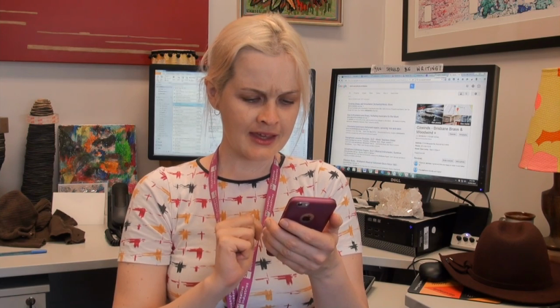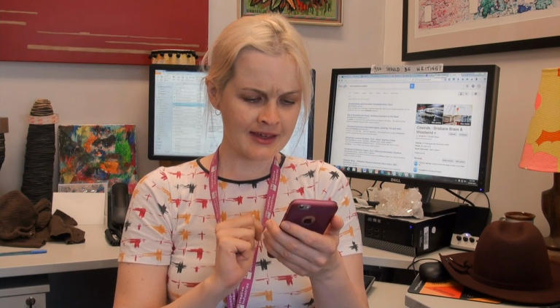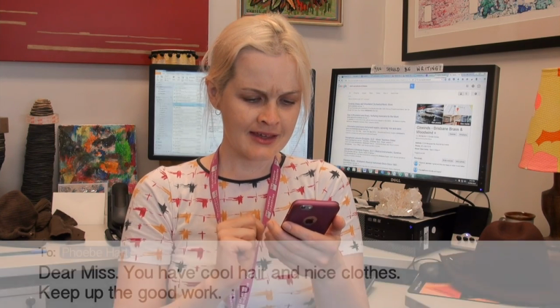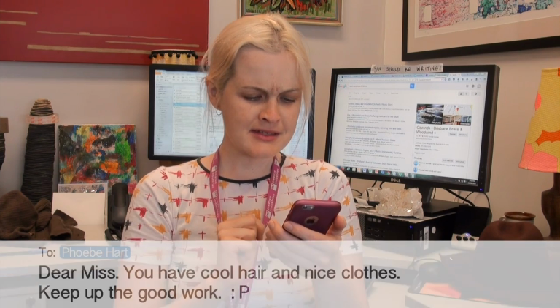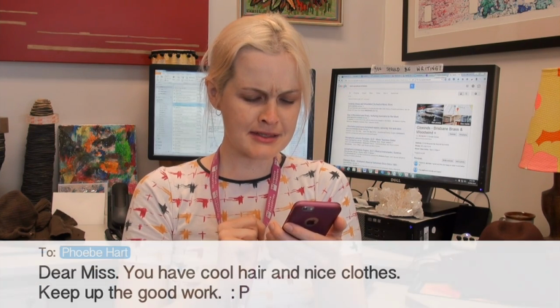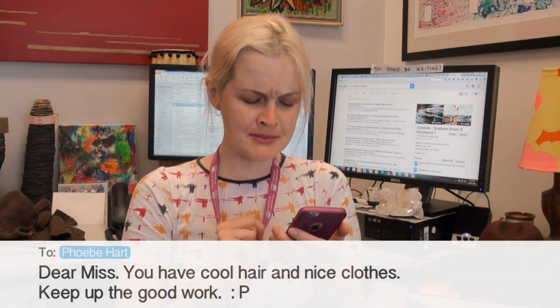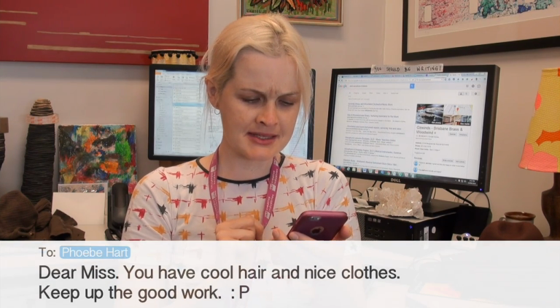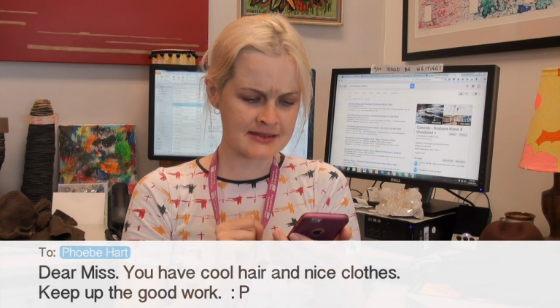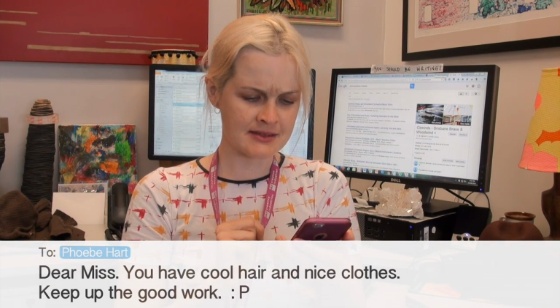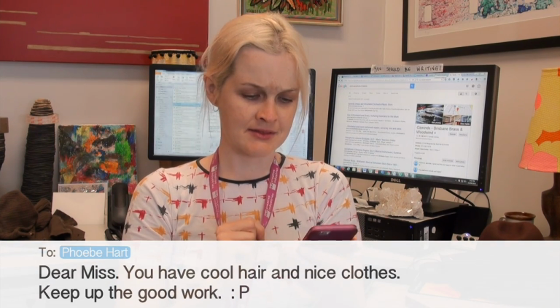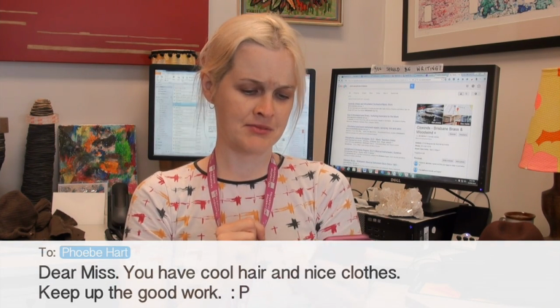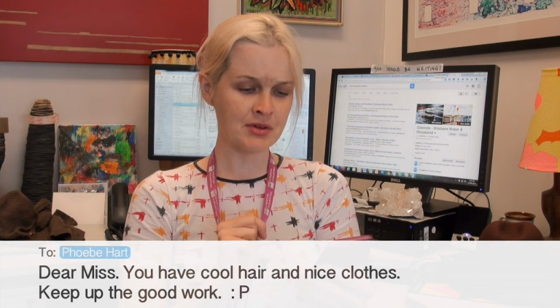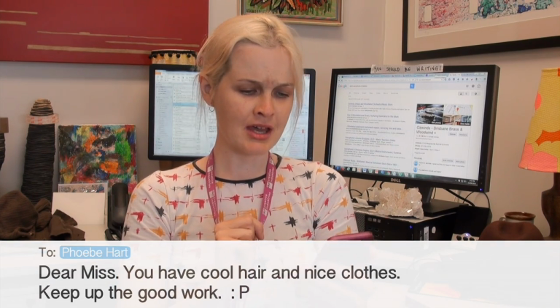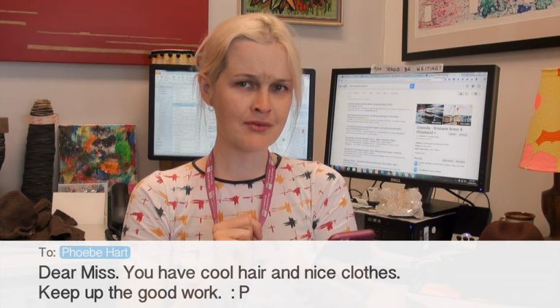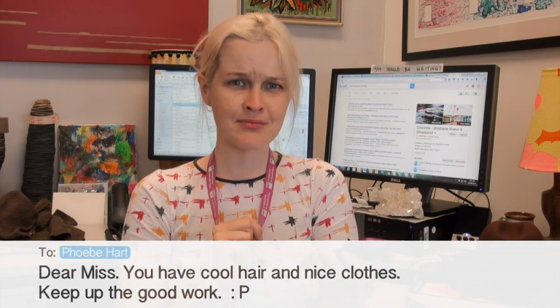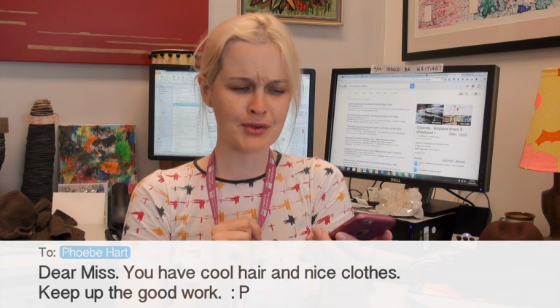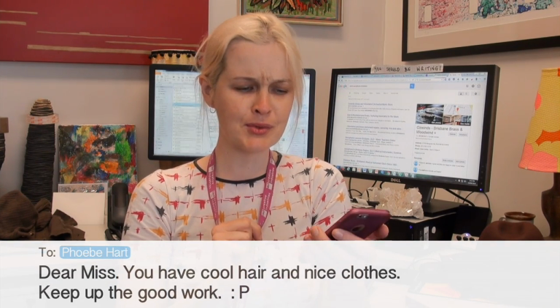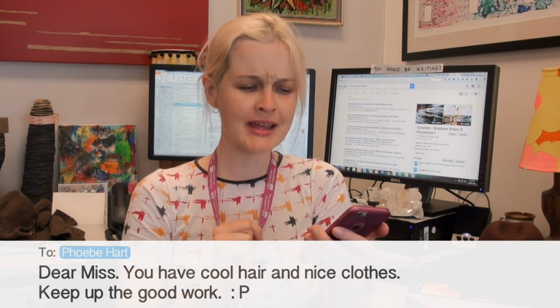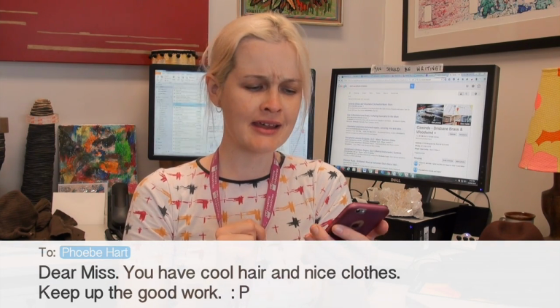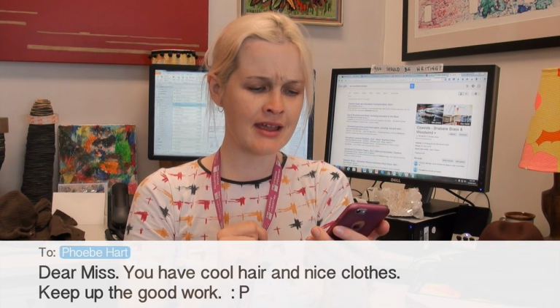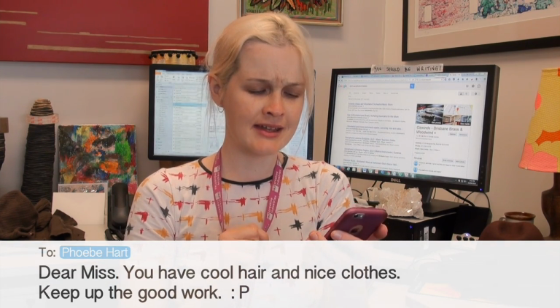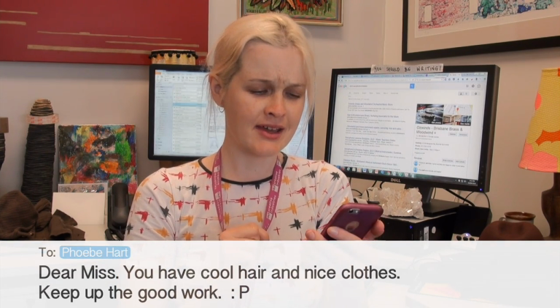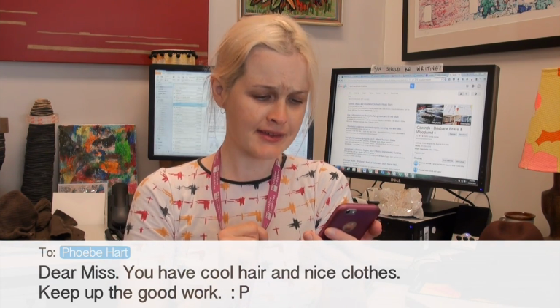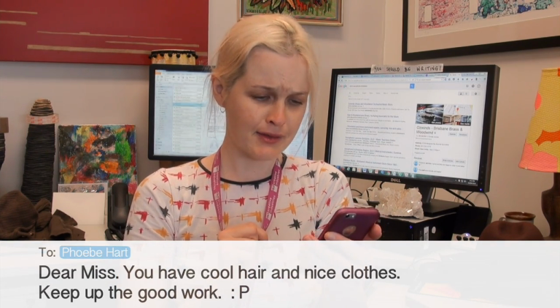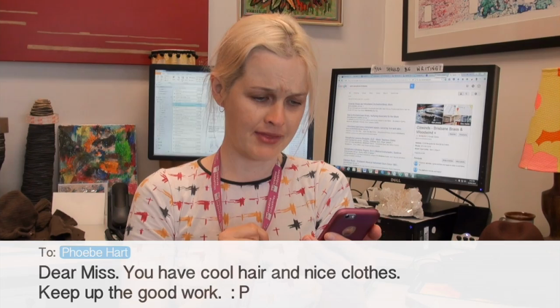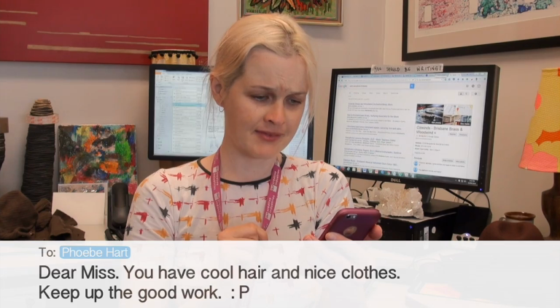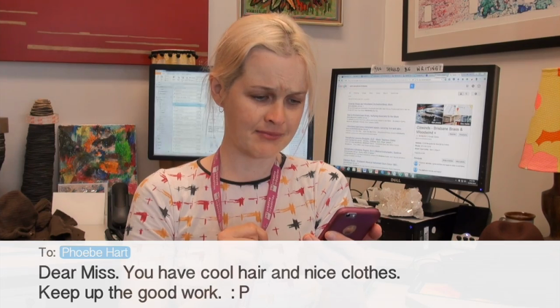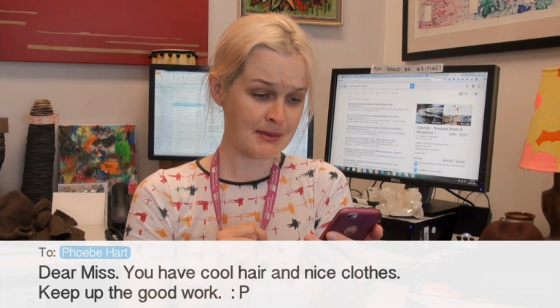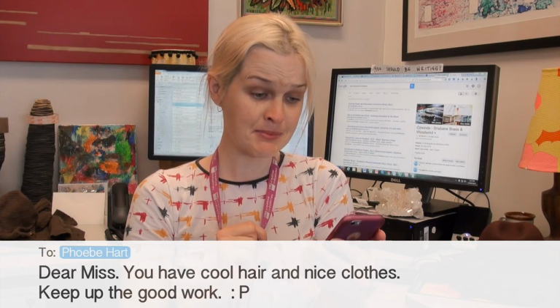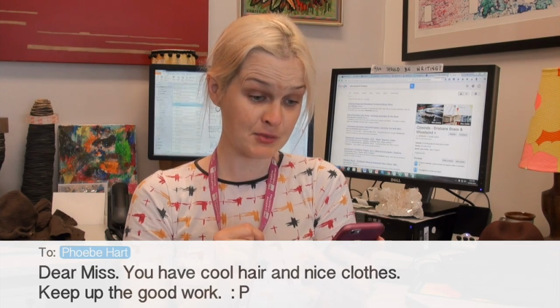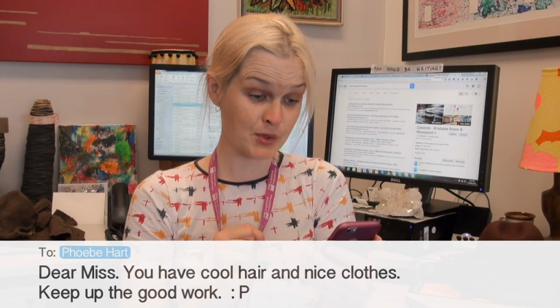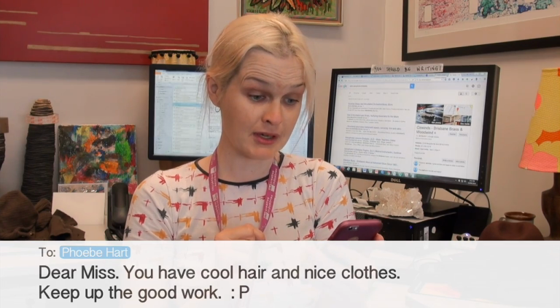Okay, dear miss, you have cool hair and nice clothes — keep up the good work.